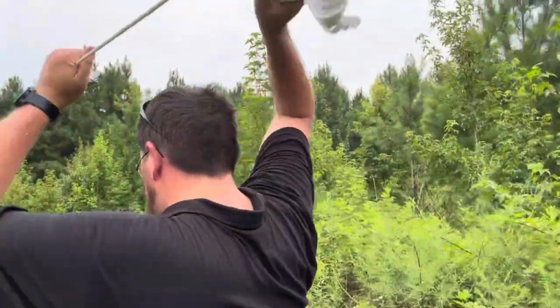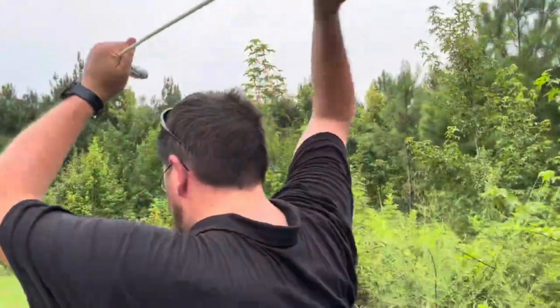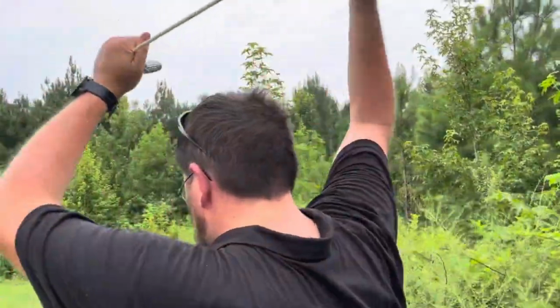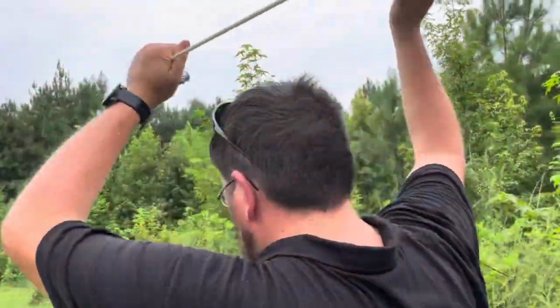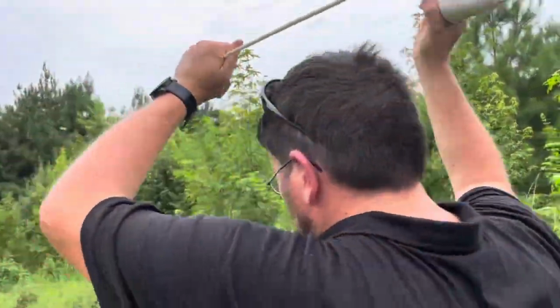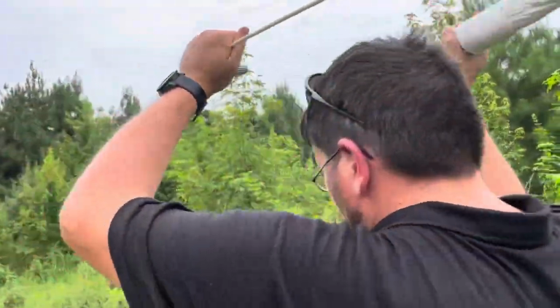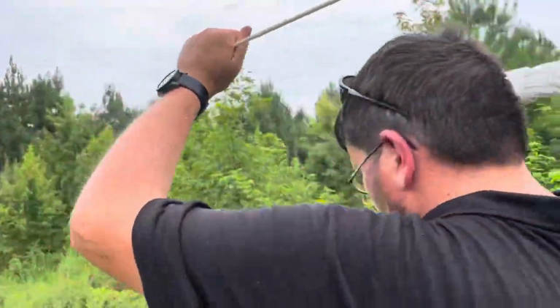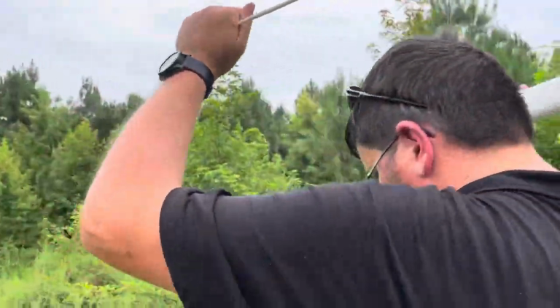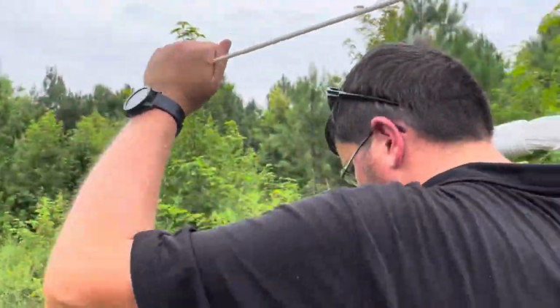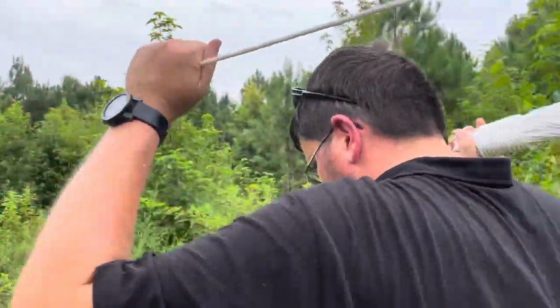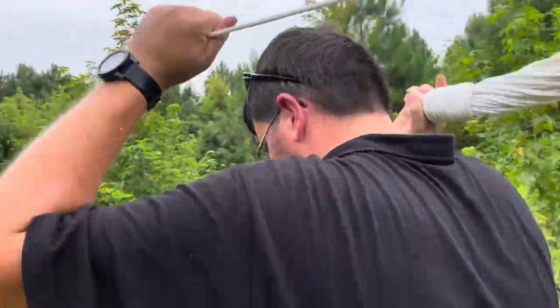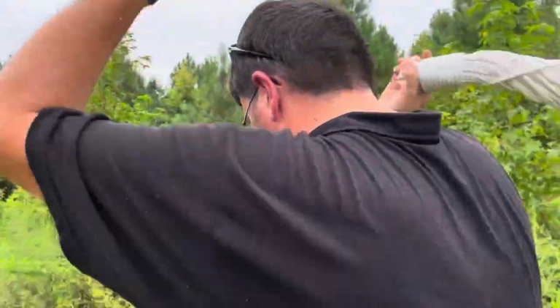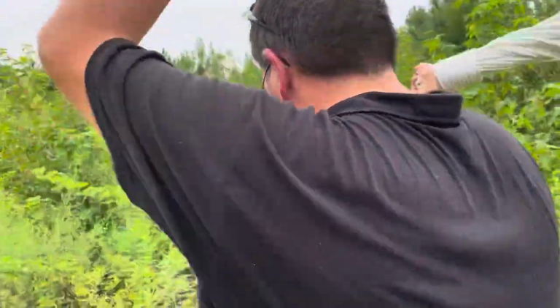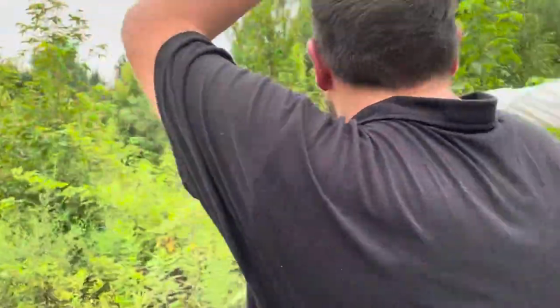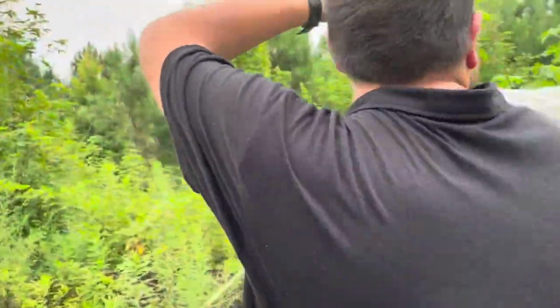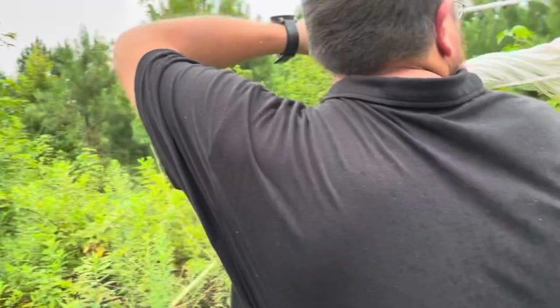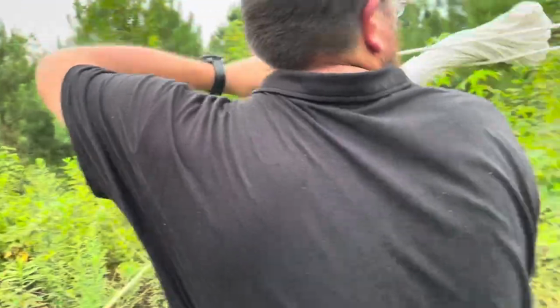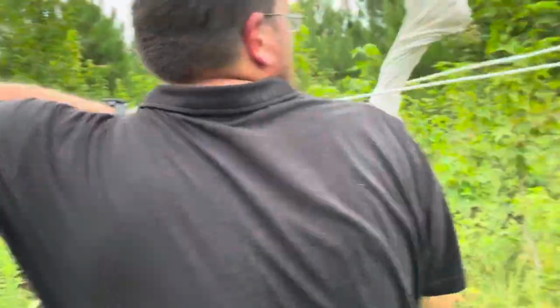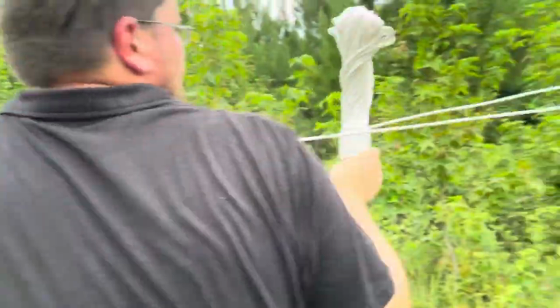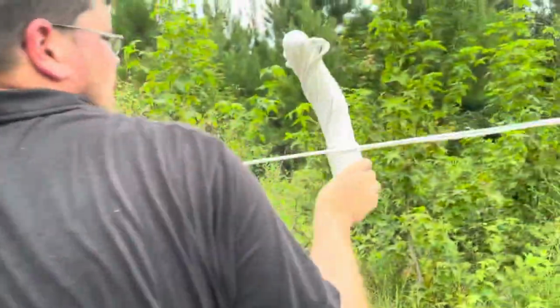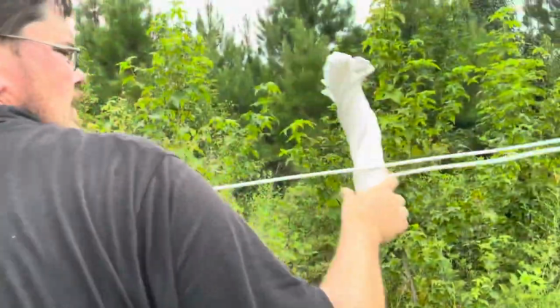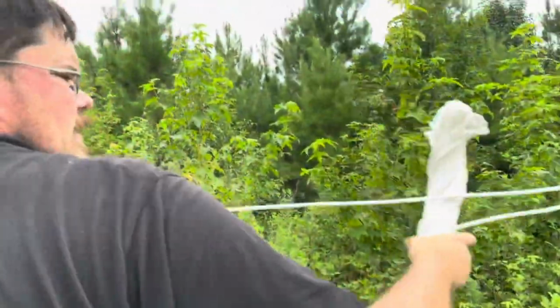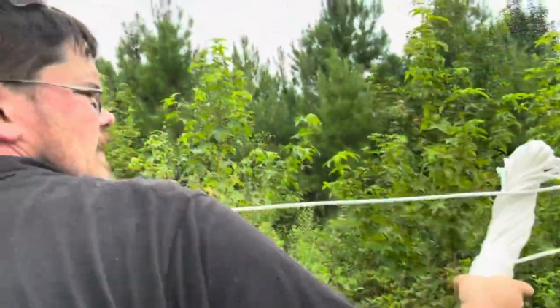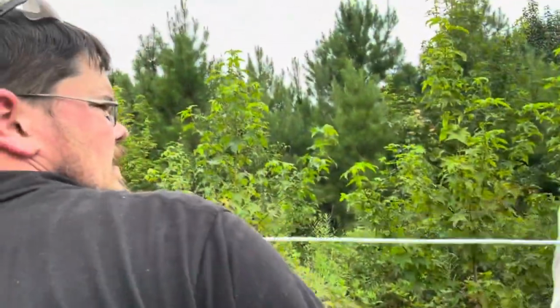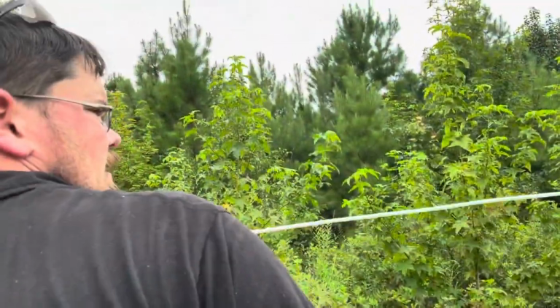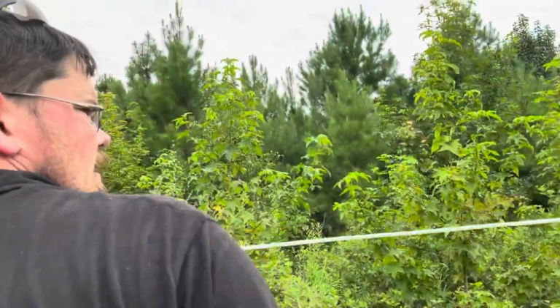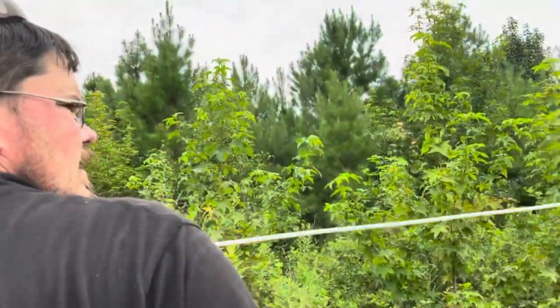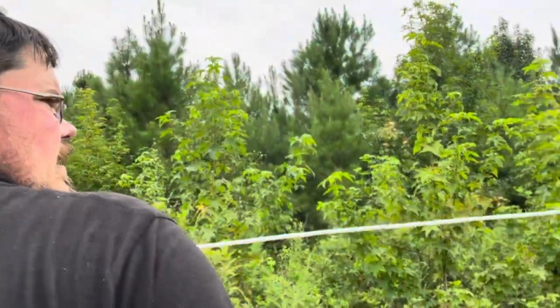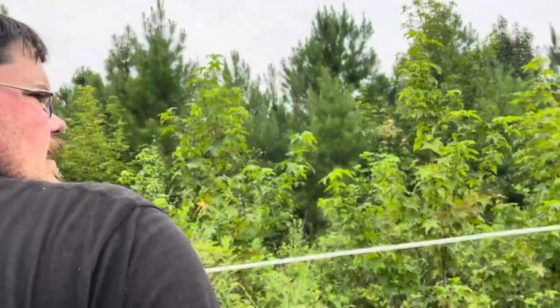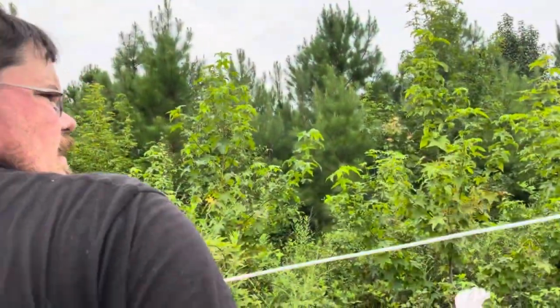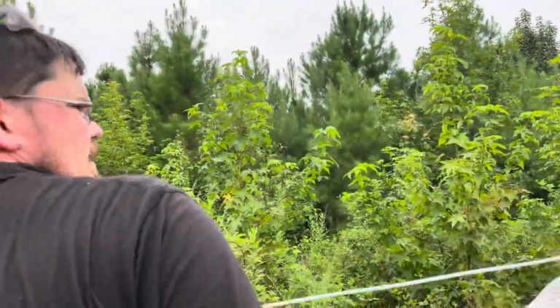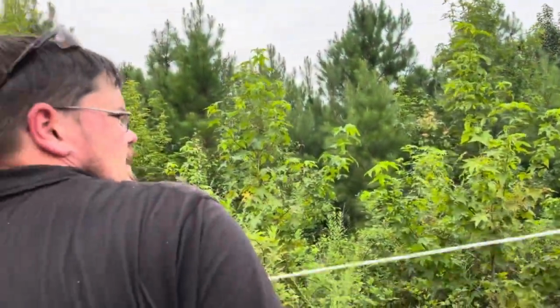What kind of rope is that? Clothesline rope. And you just found that at Lowe's?